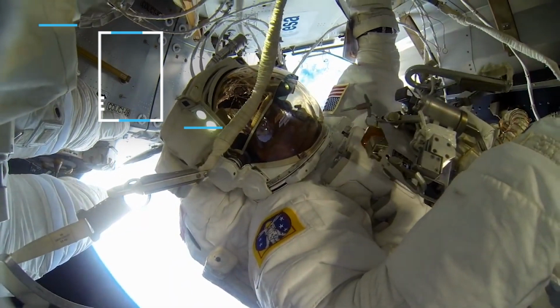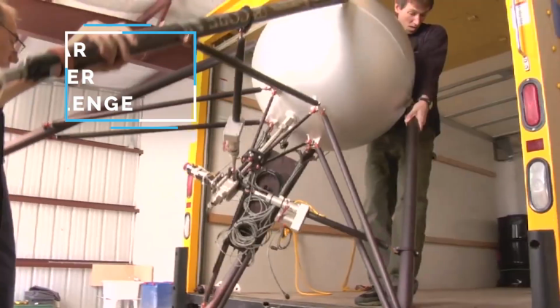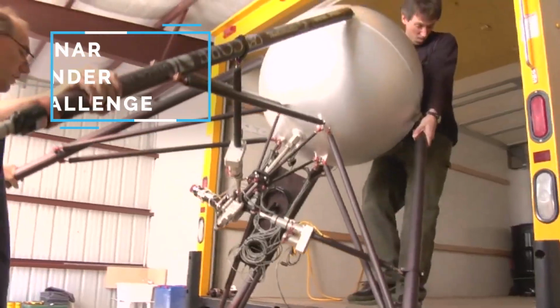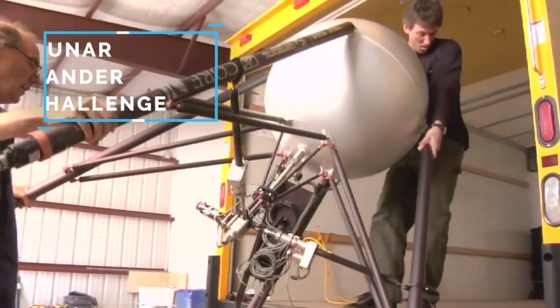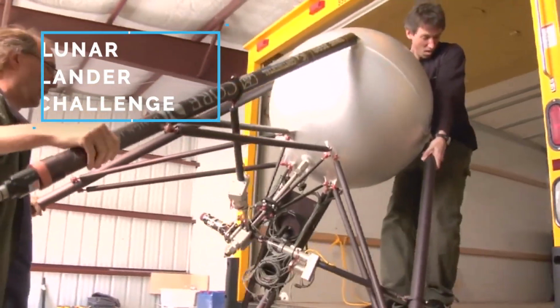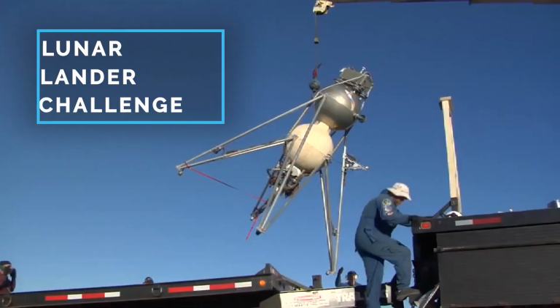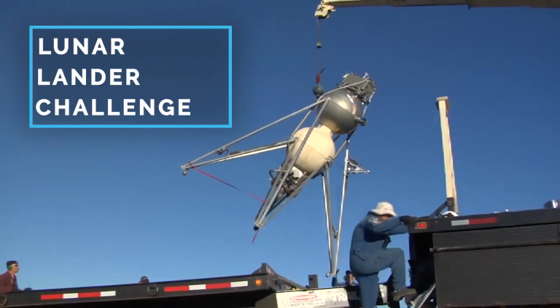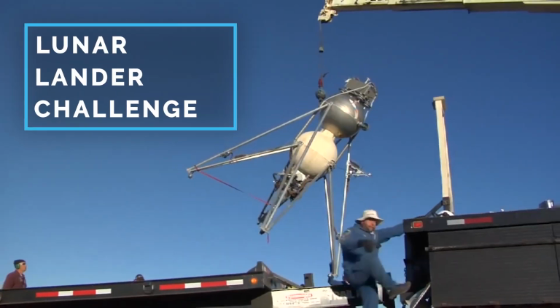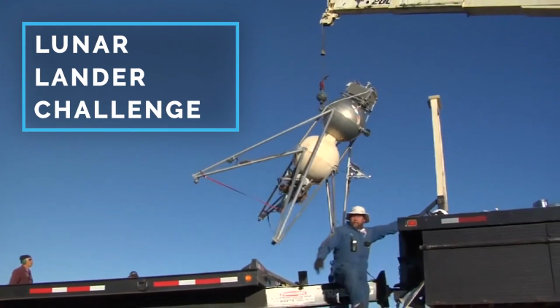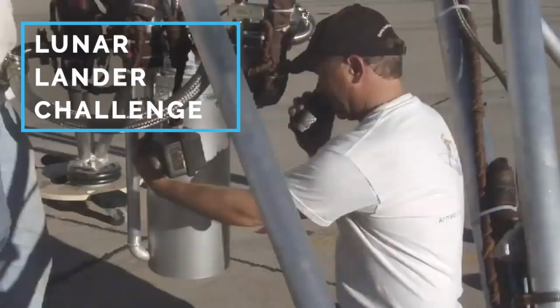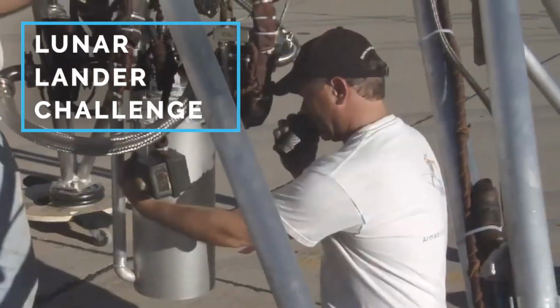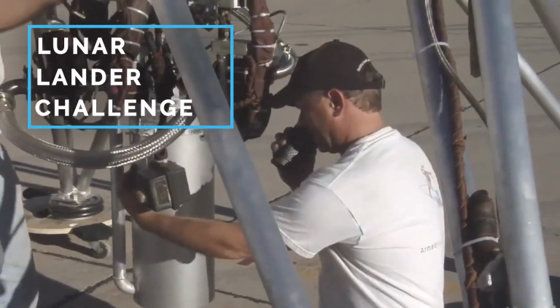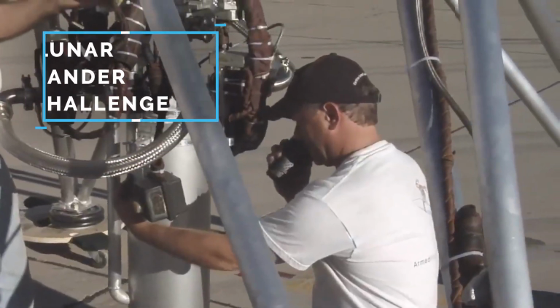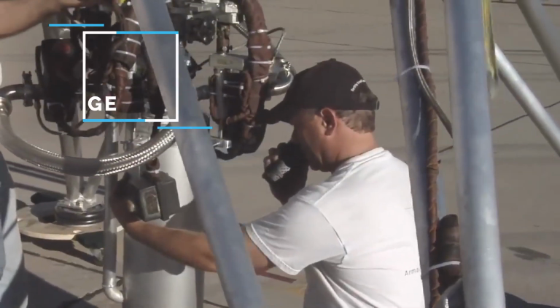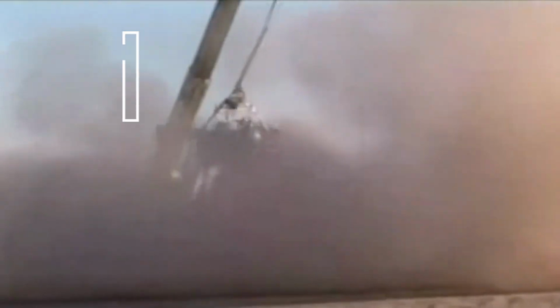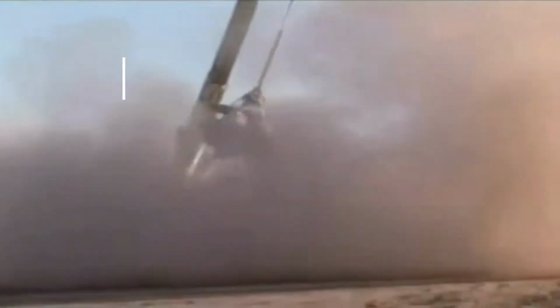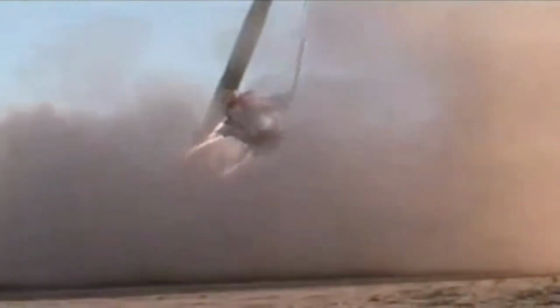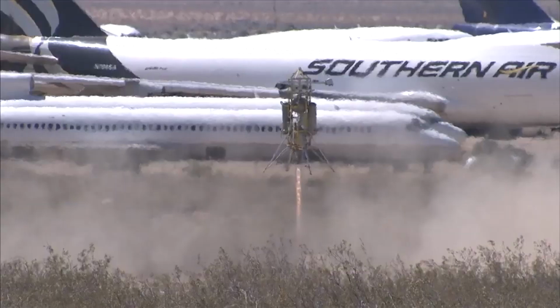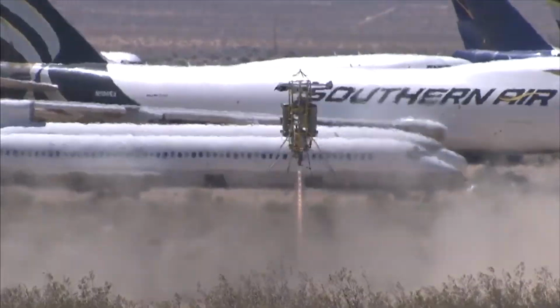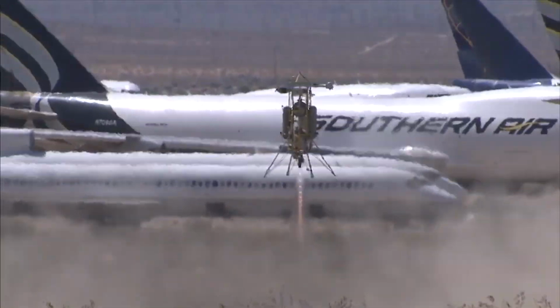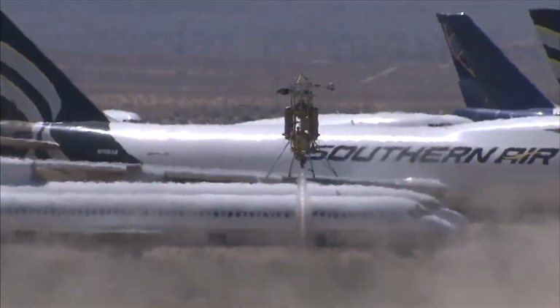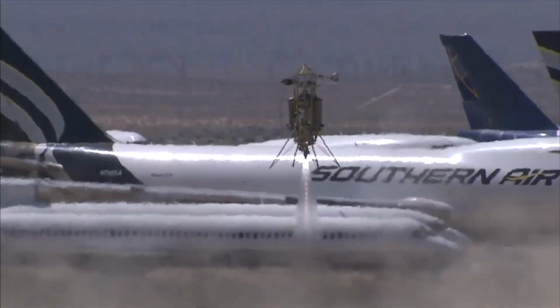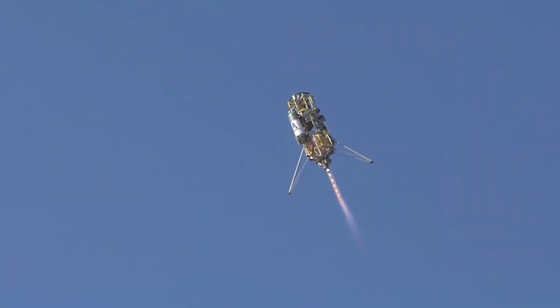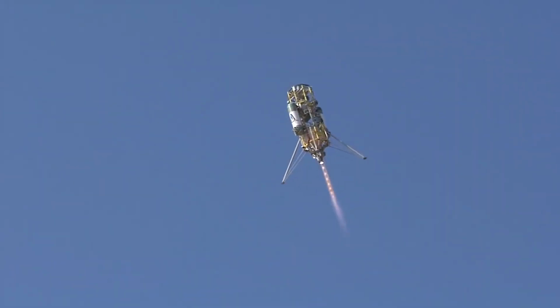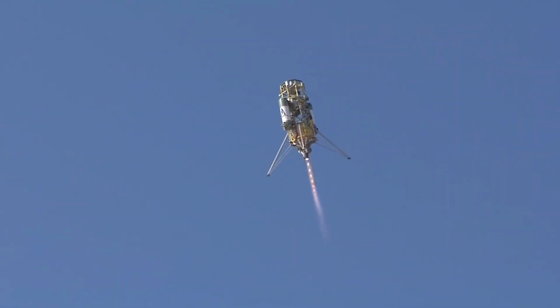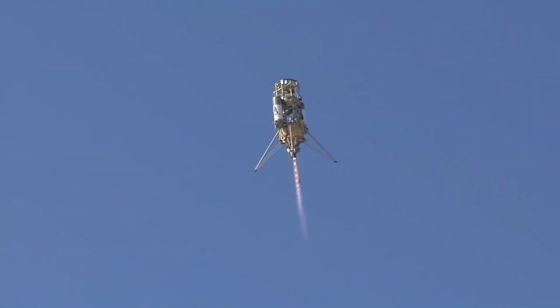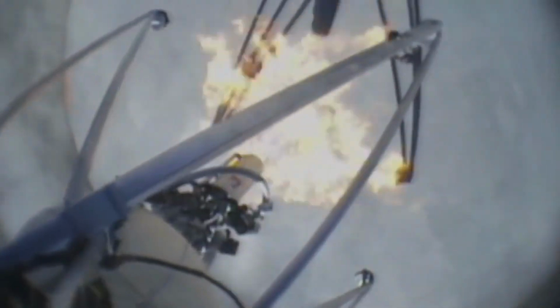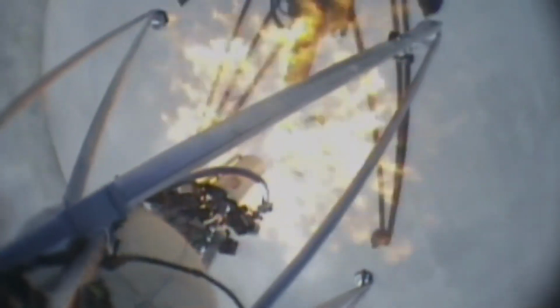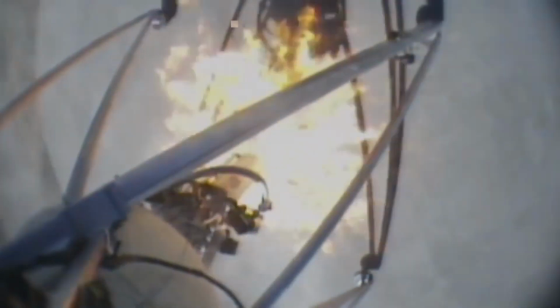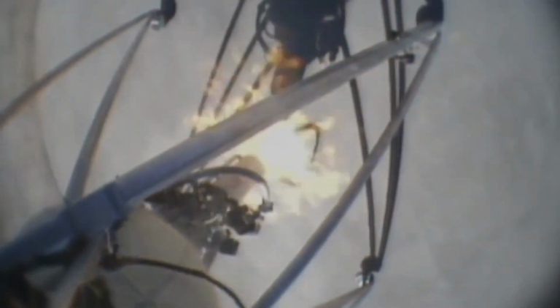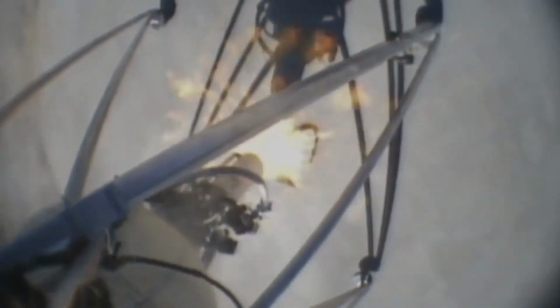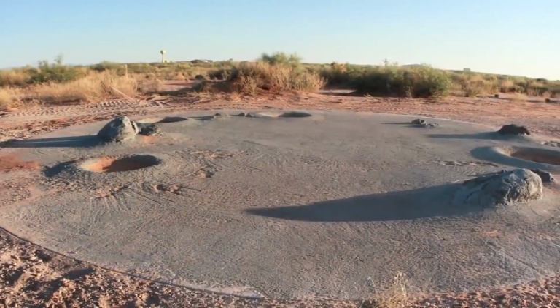Our Lunar Lander Challenge tasked teams with building and flying a rocket-powered vehicle that simulates the flight of a vehicle on the moon.